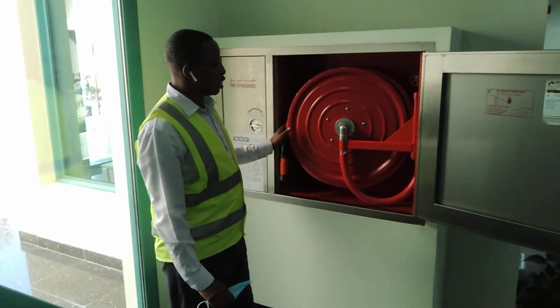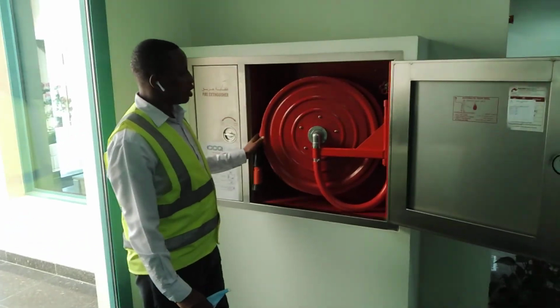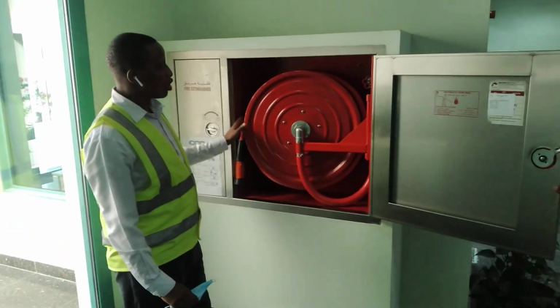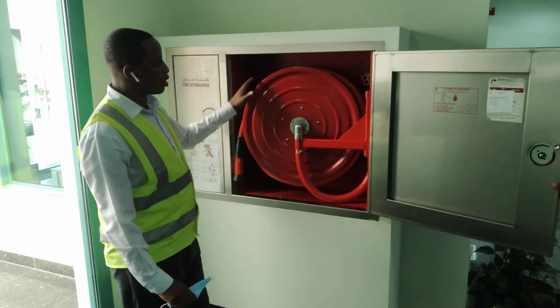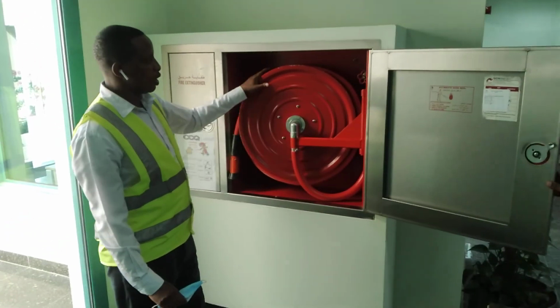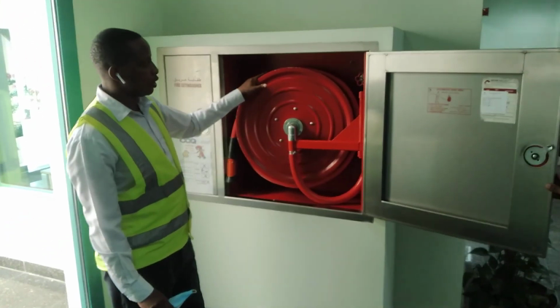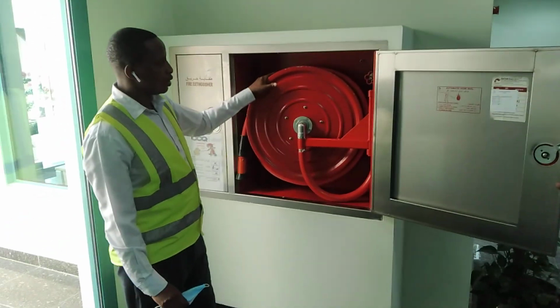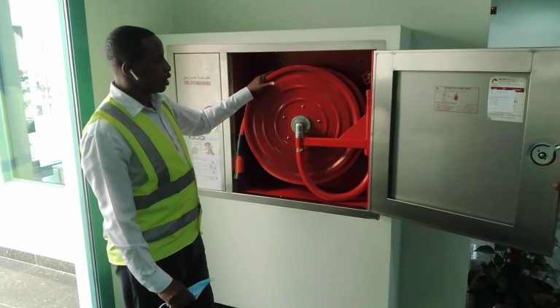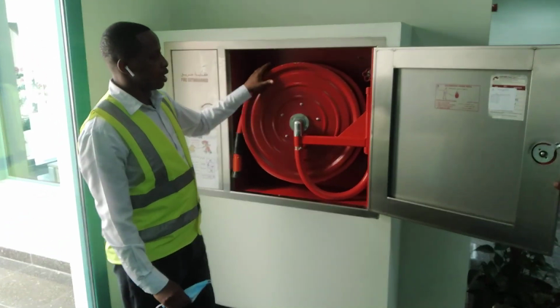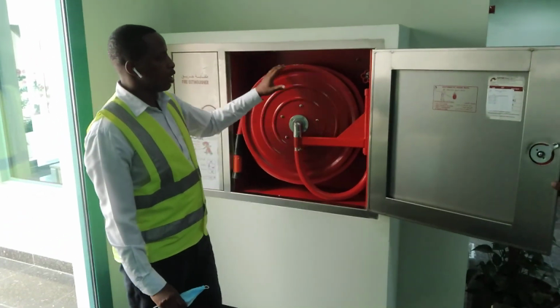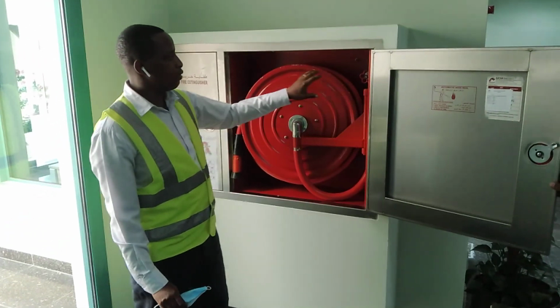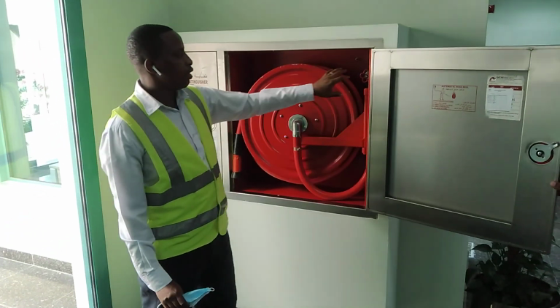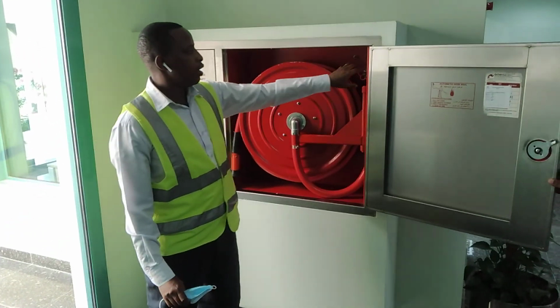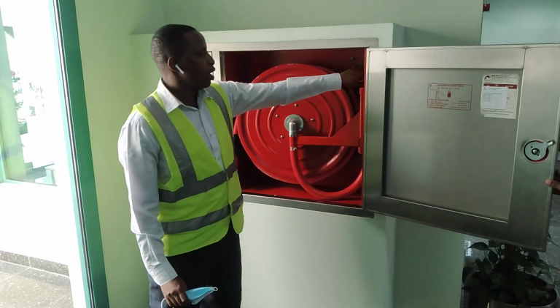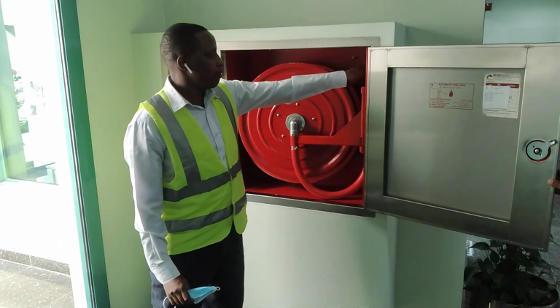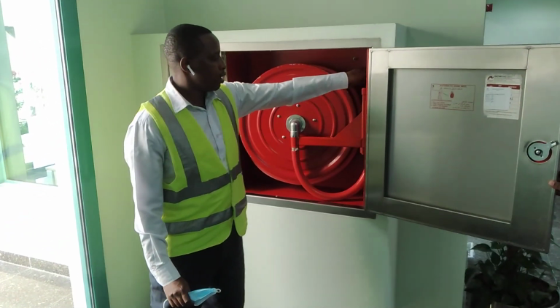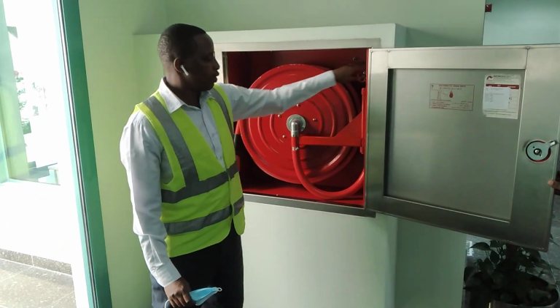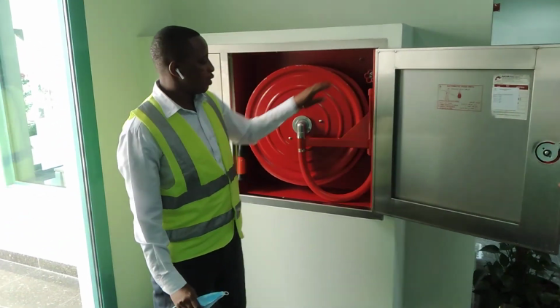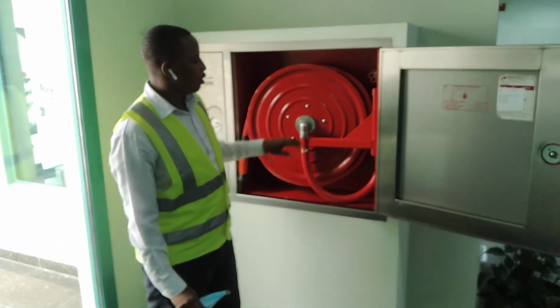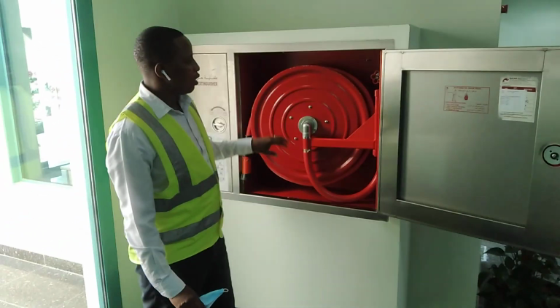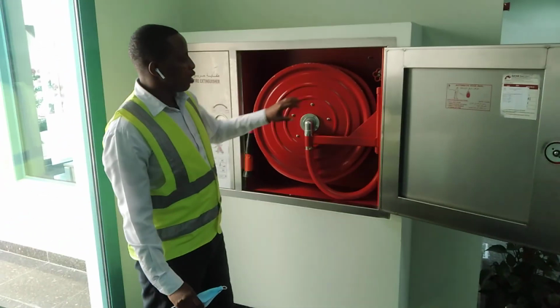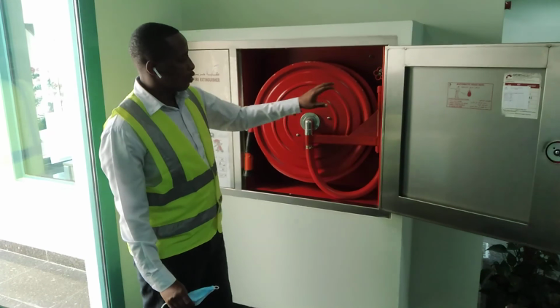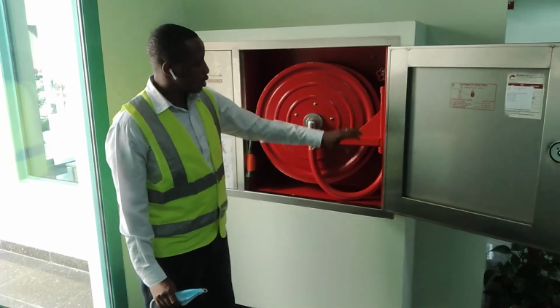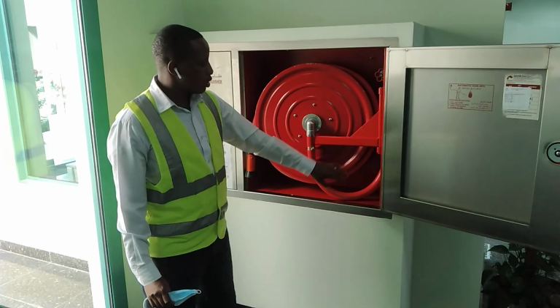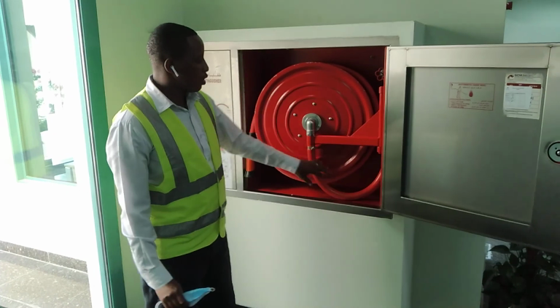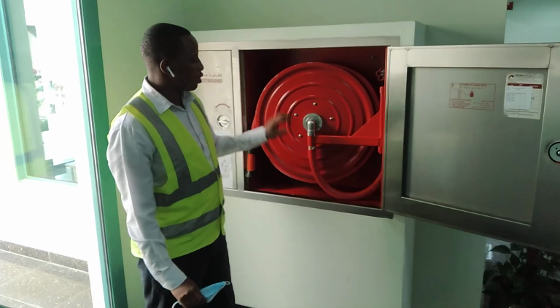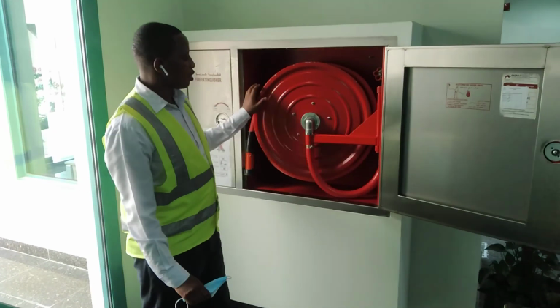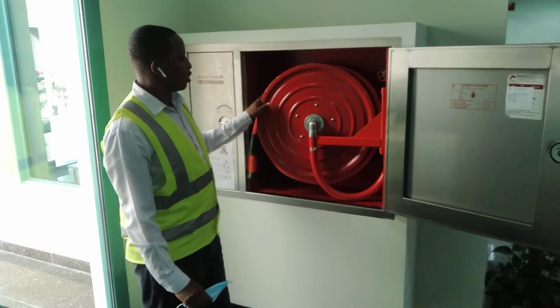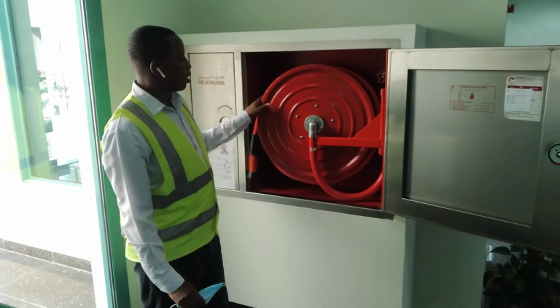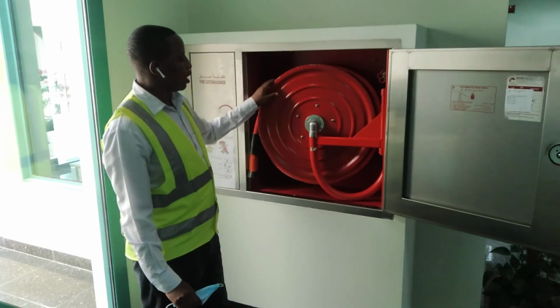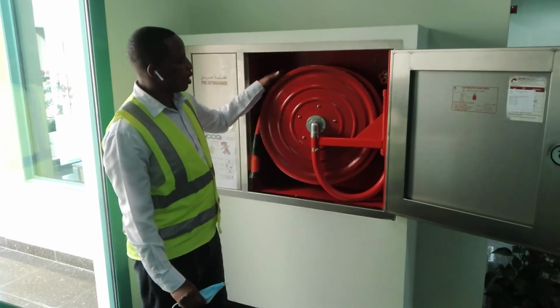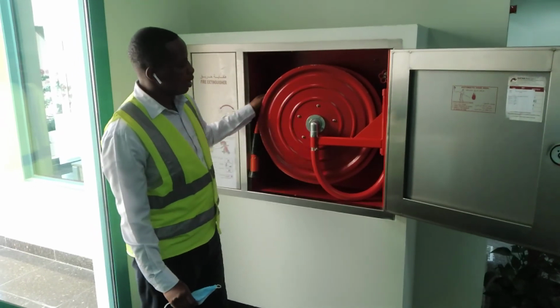This hose reel has a valve connected to a hose and a reel.